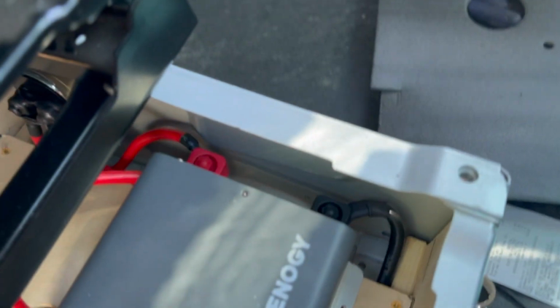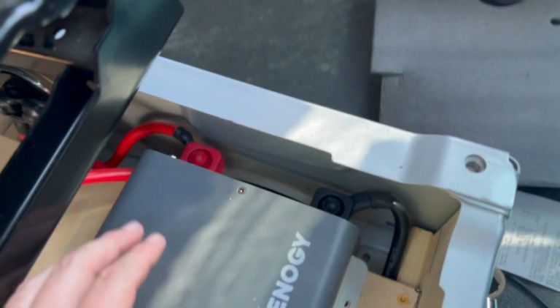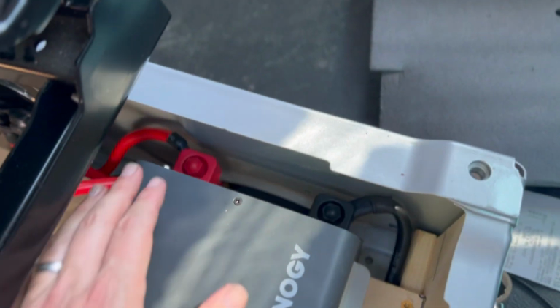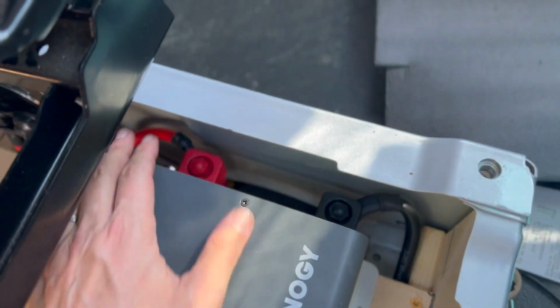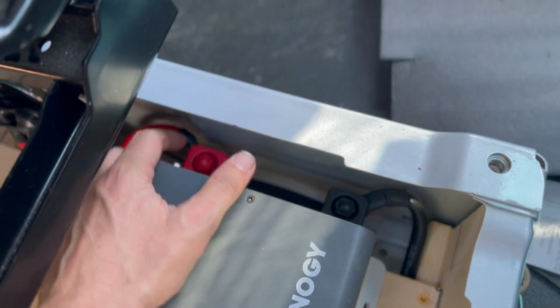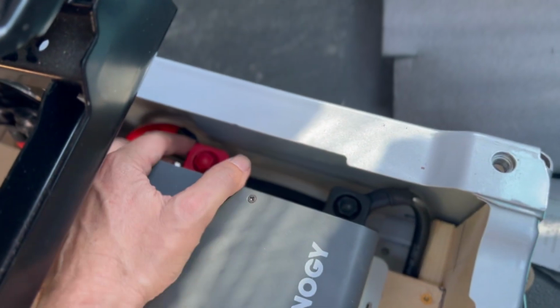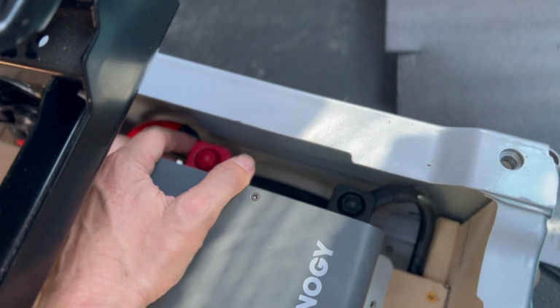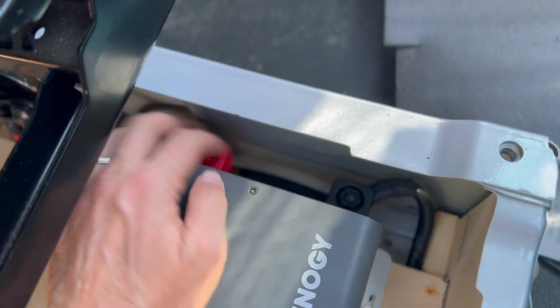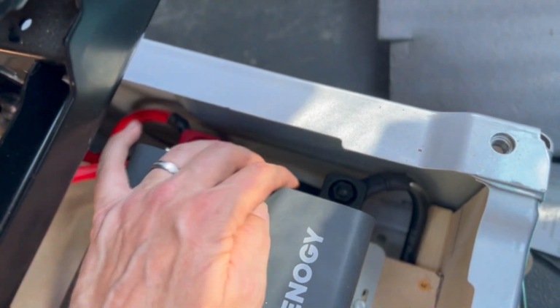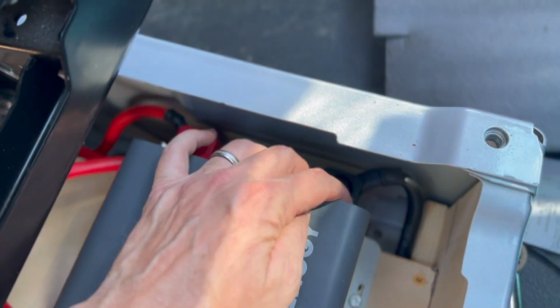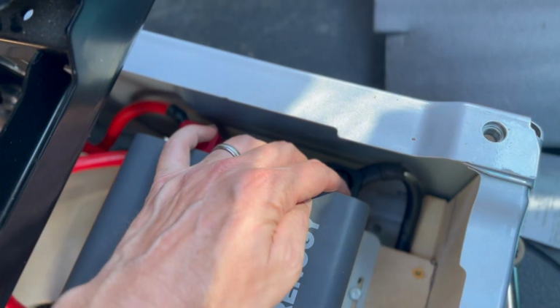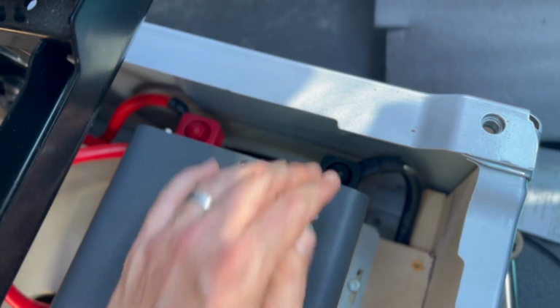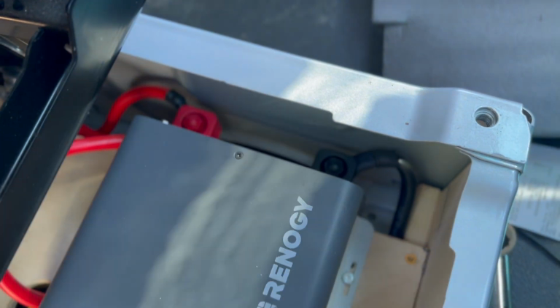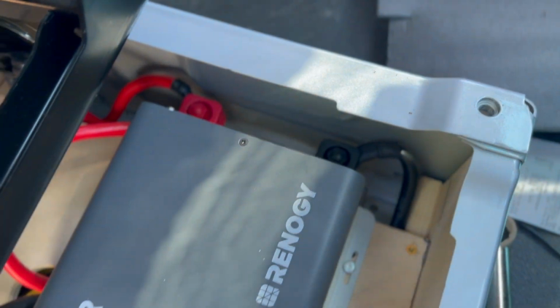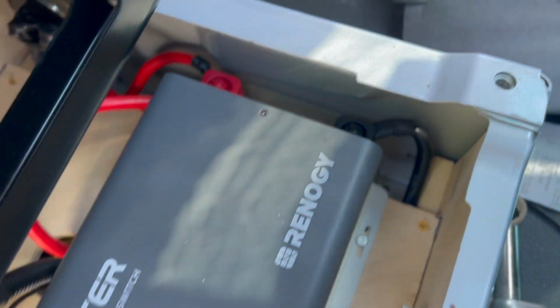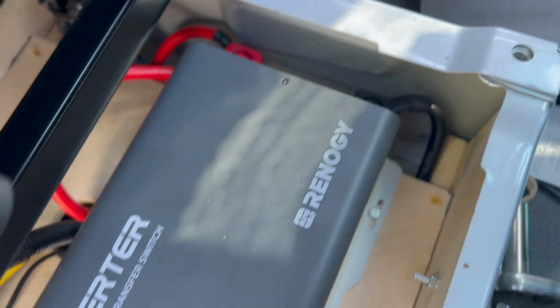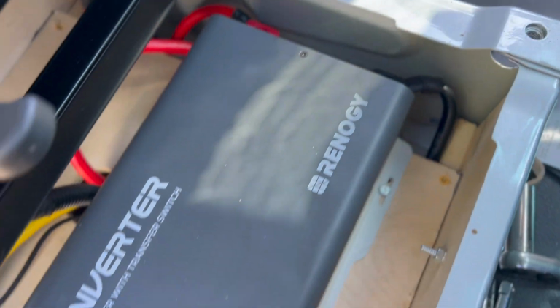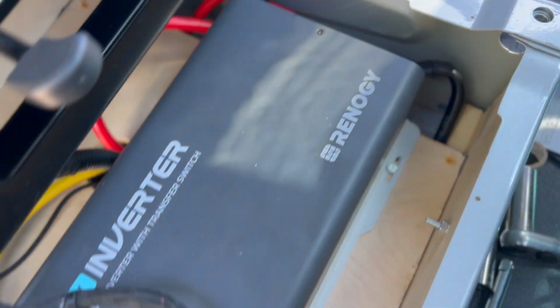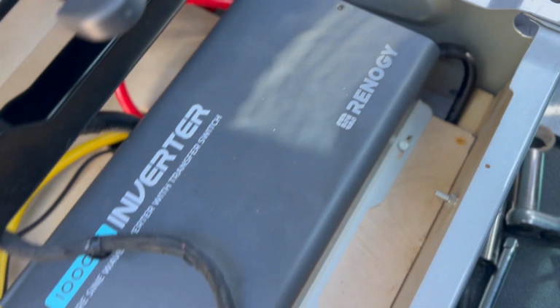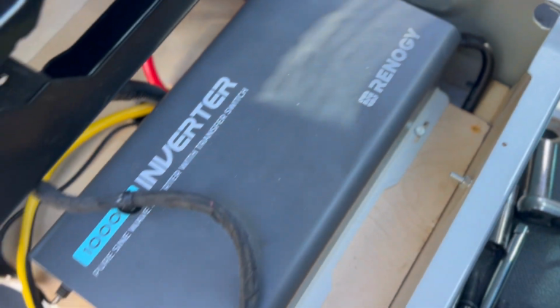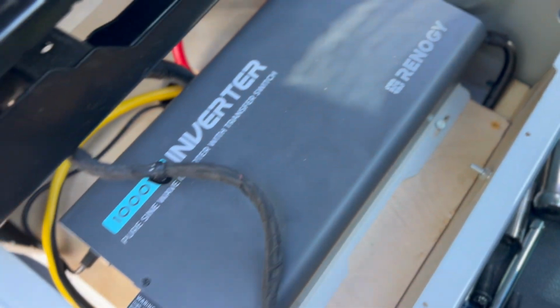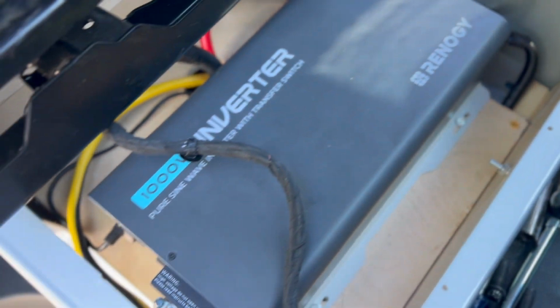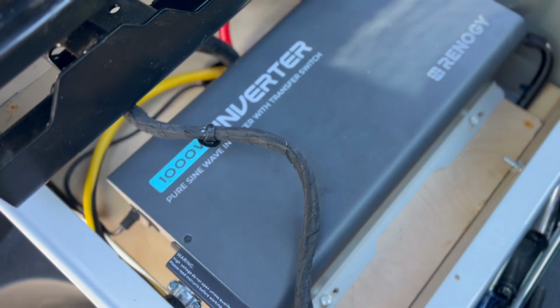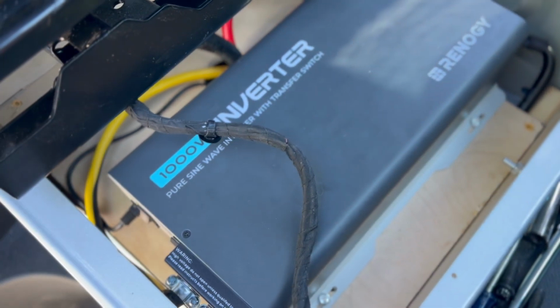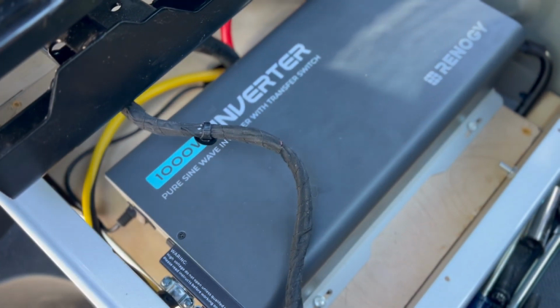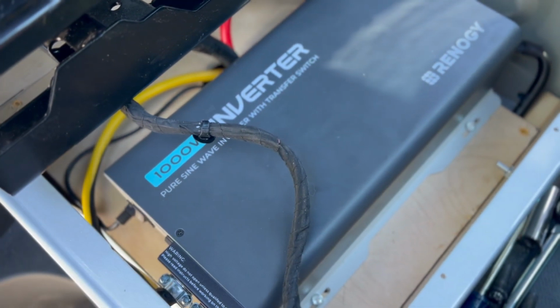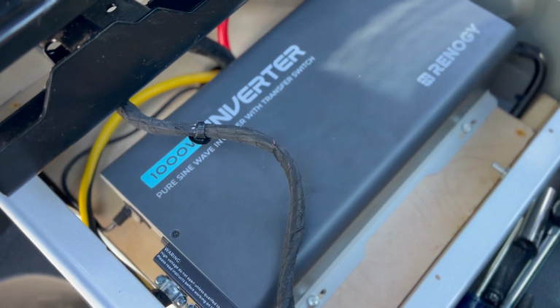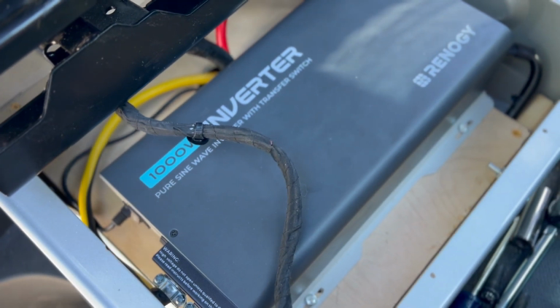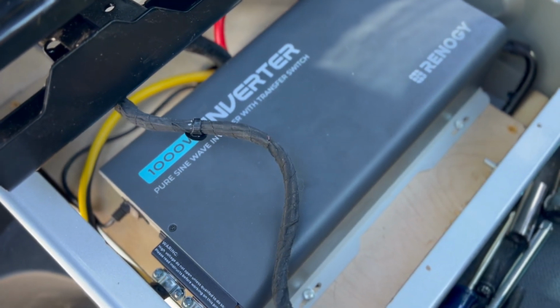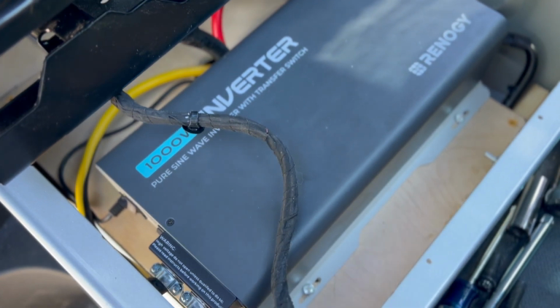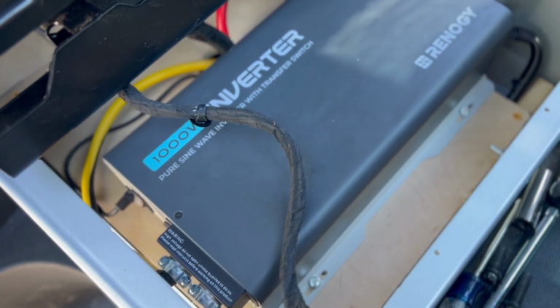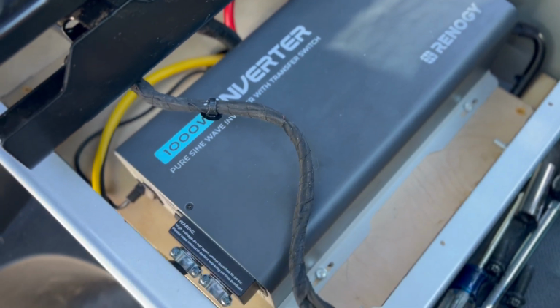Everything's hooked up pretty tidy and ready to get some use out of it.